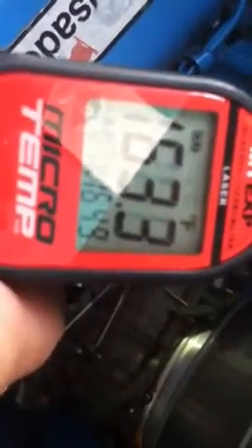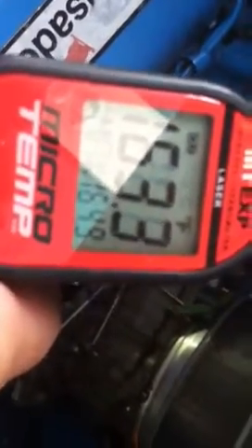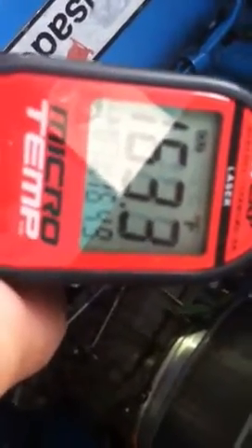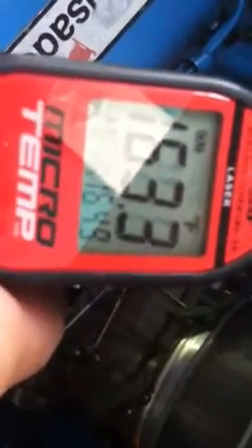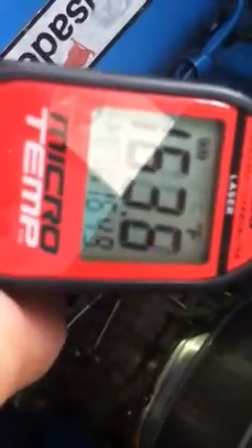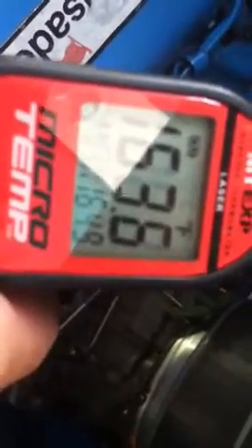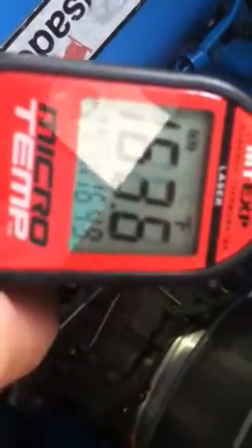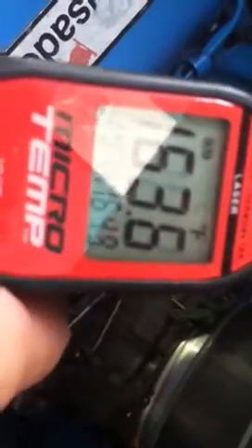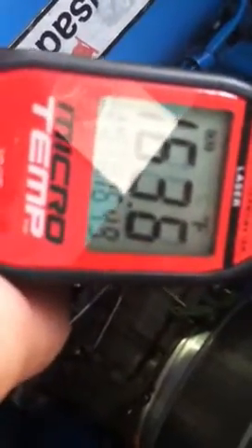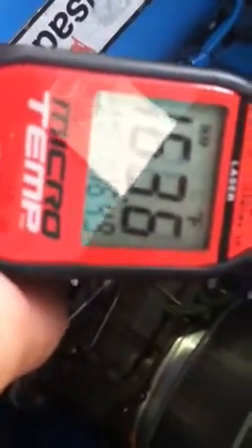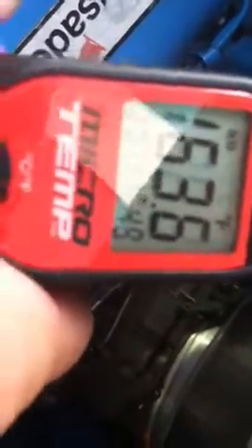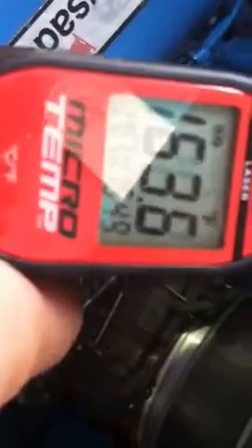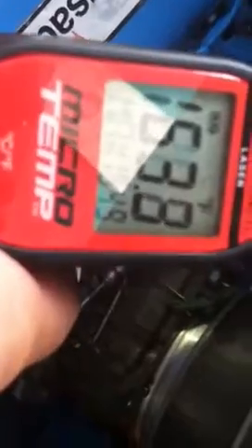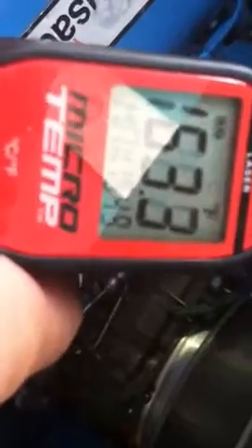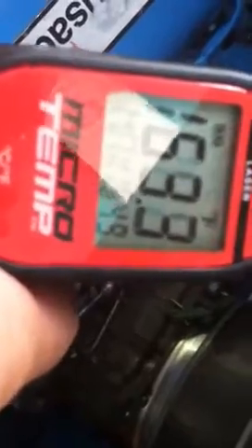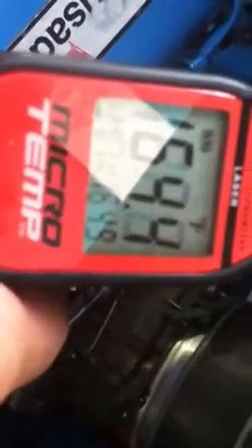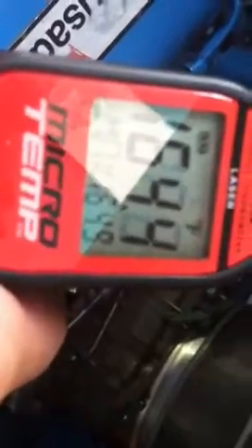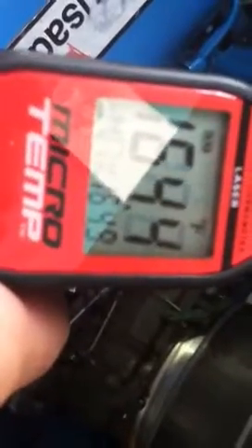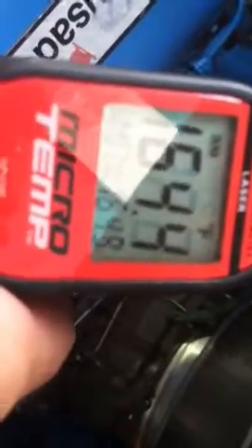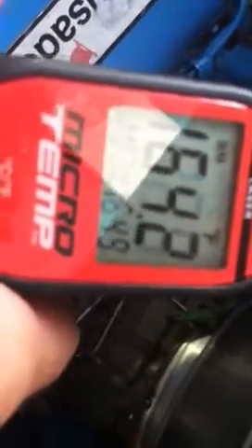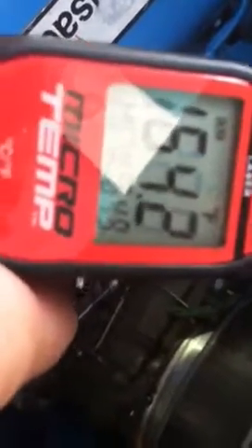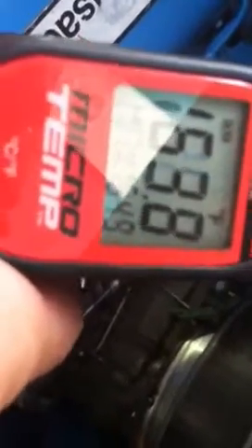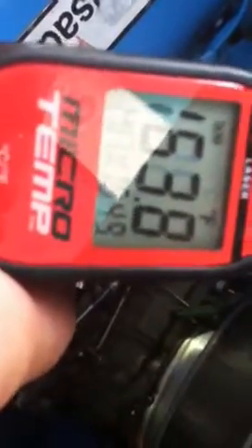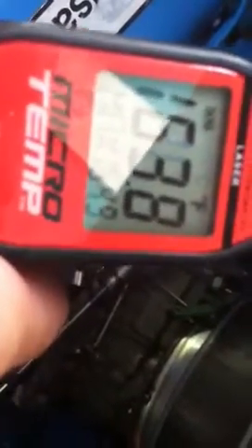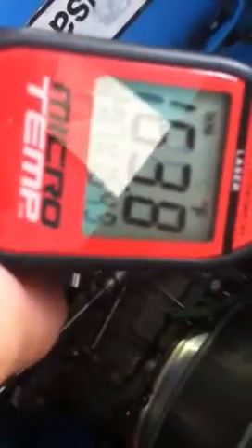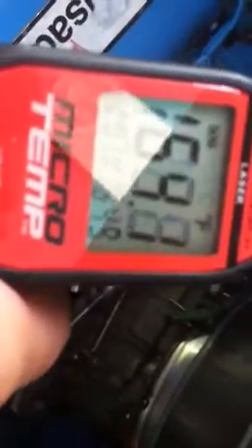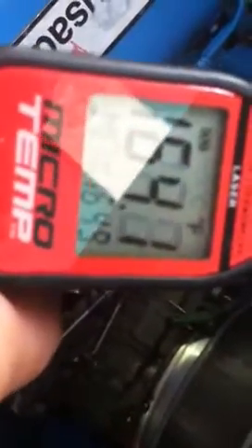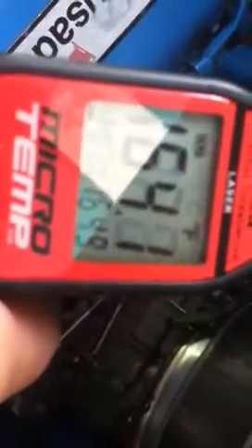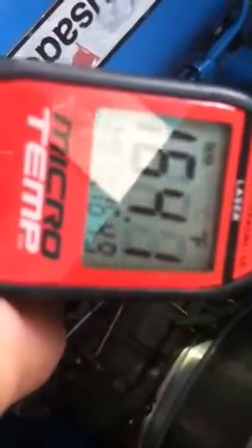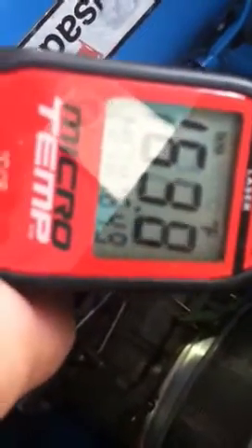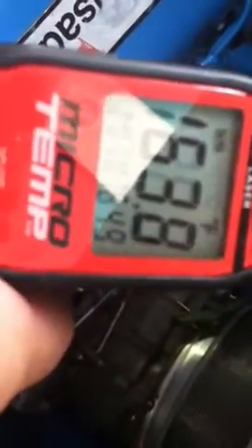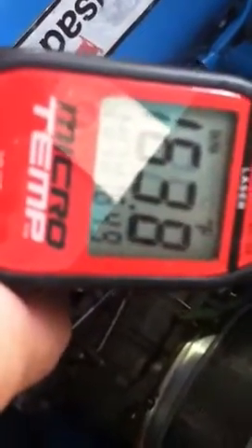So I think that's good. That gauge is just off, but I'll compare that to the other side. This one seems to warm up really fast.